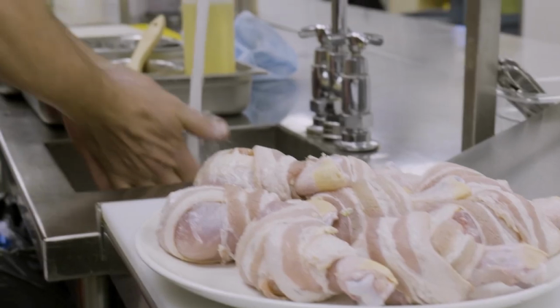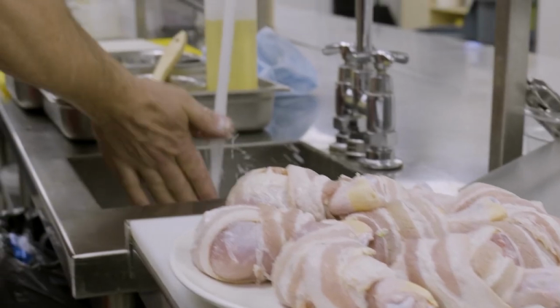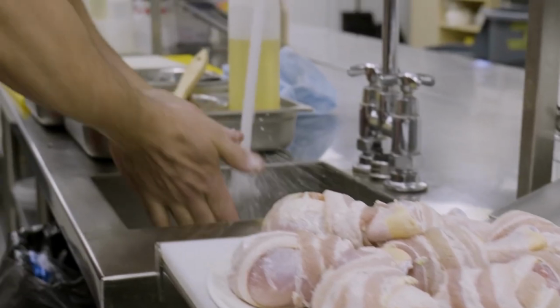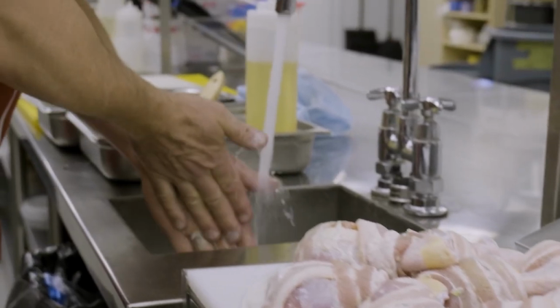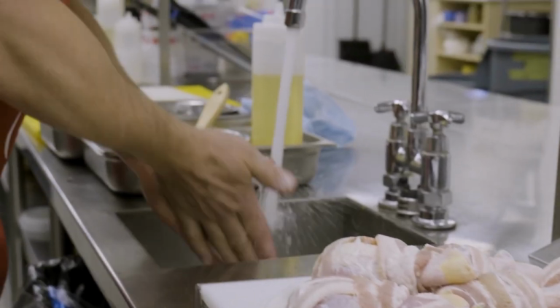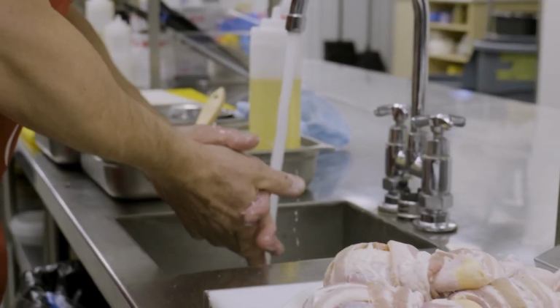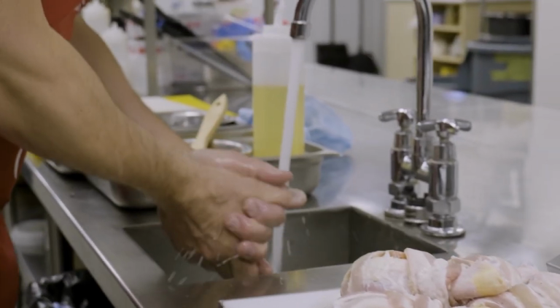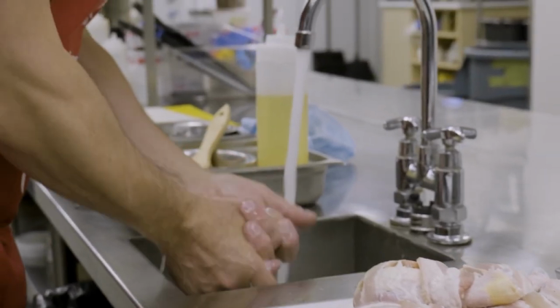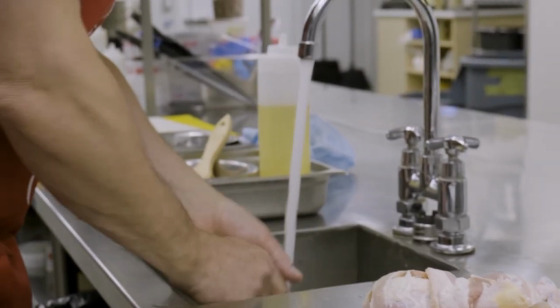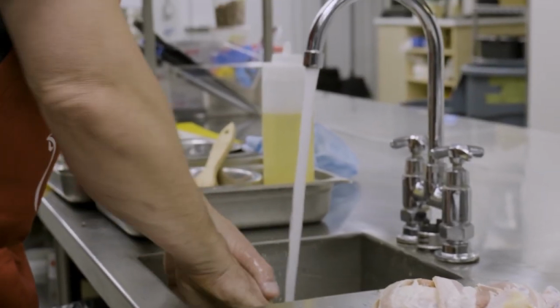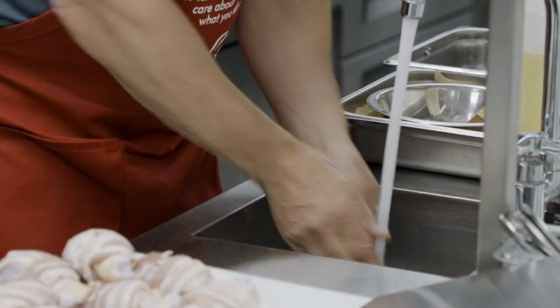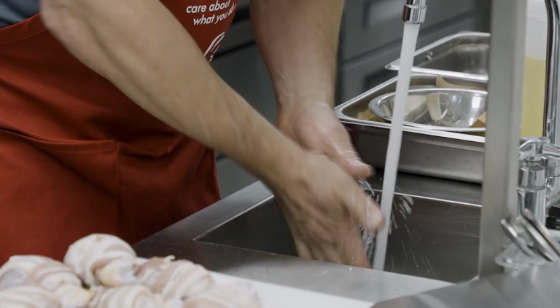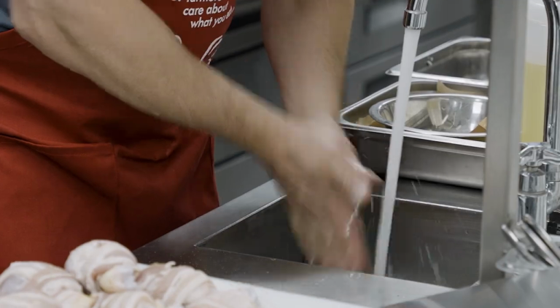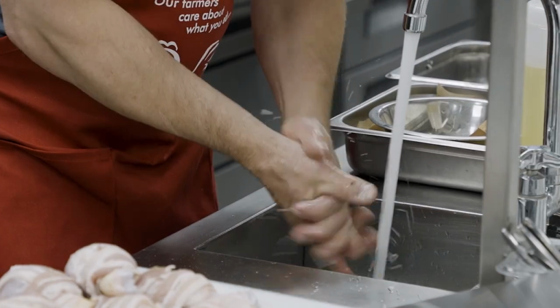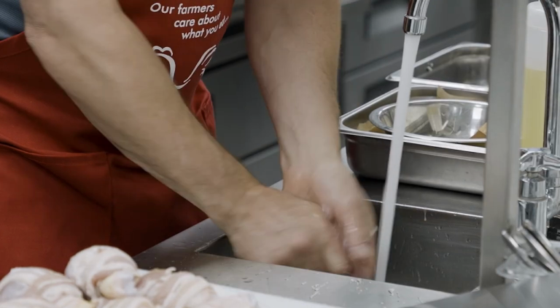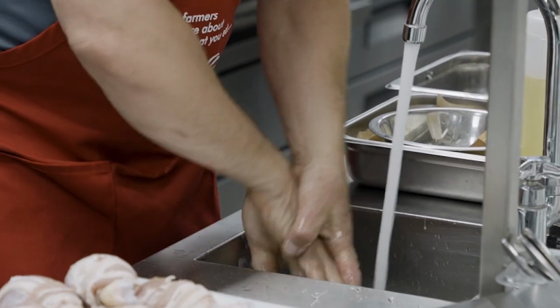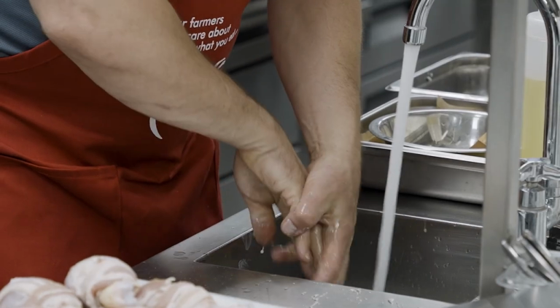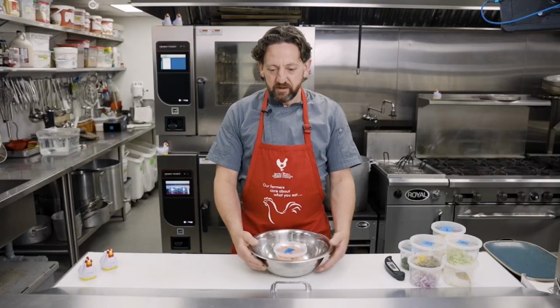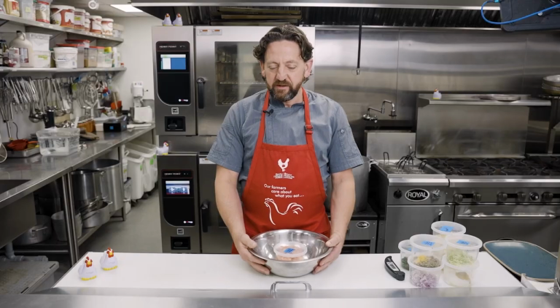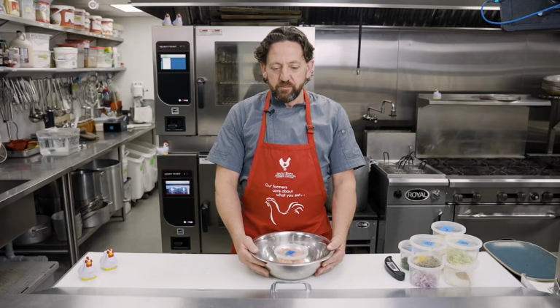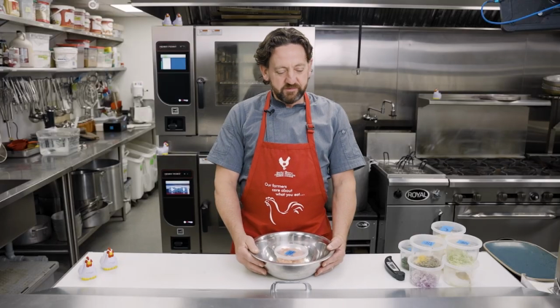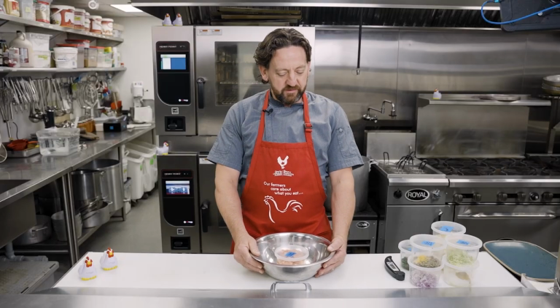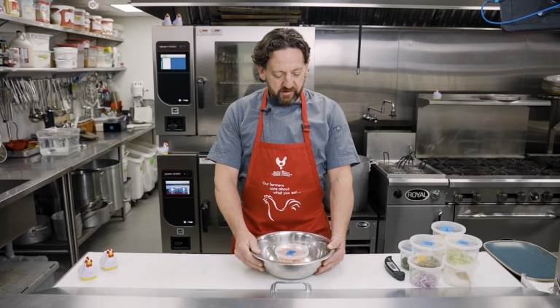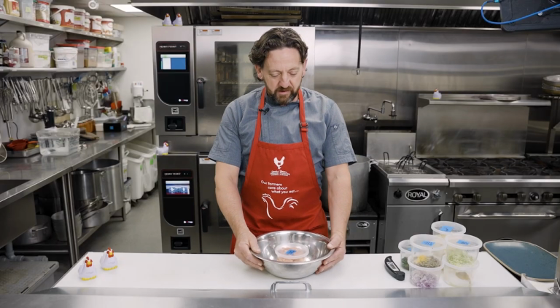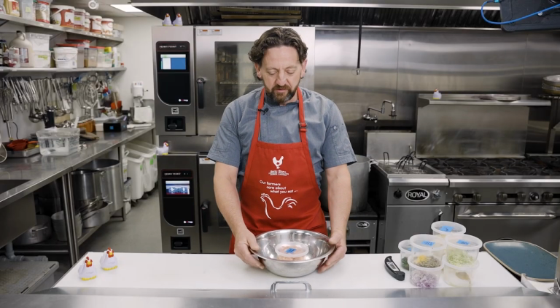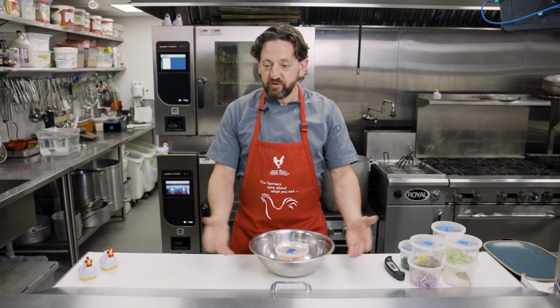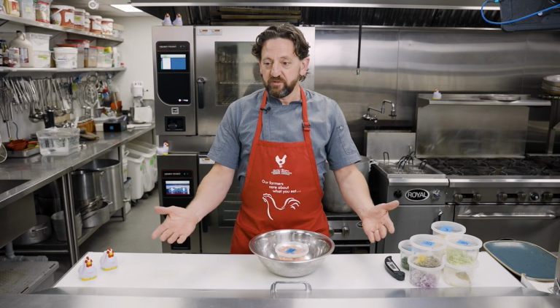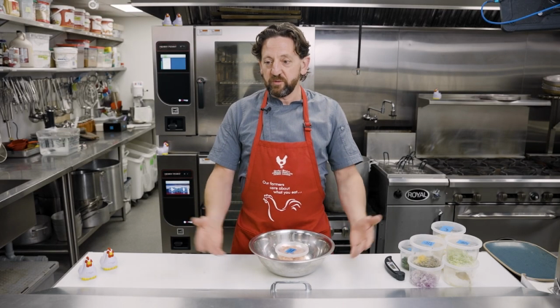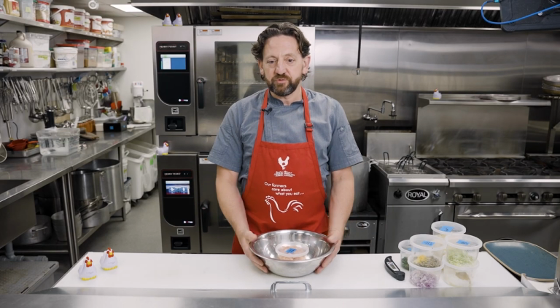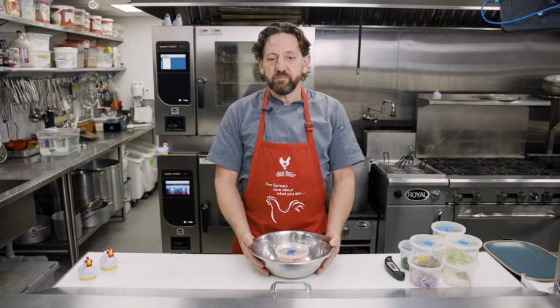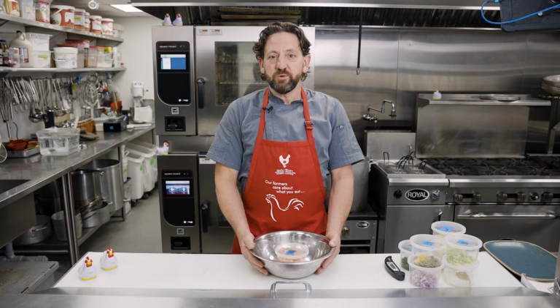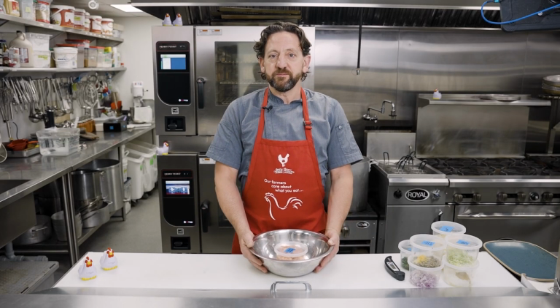Before we get started on the recipe, let's be sure we've got nice clean hands, clean equipment, and the chickens come straight from the cooler.